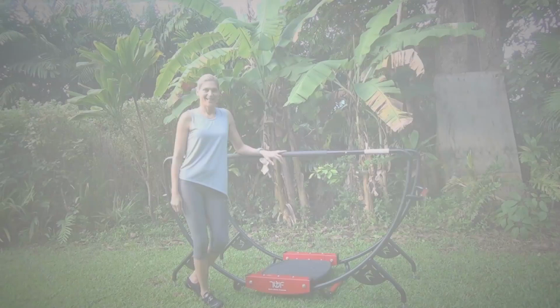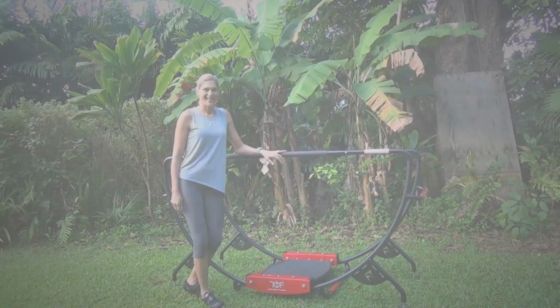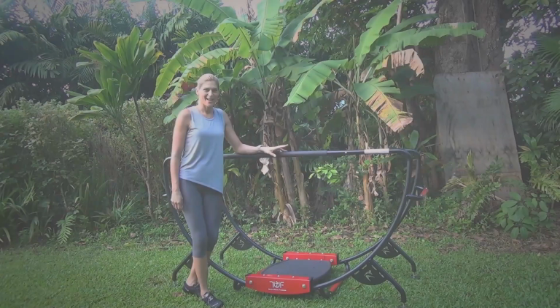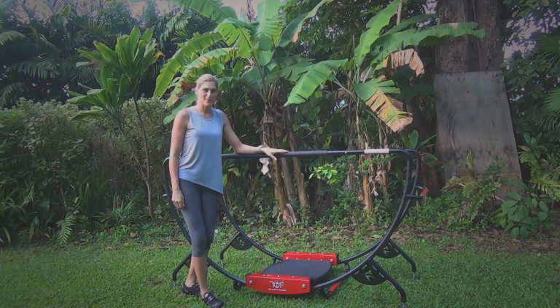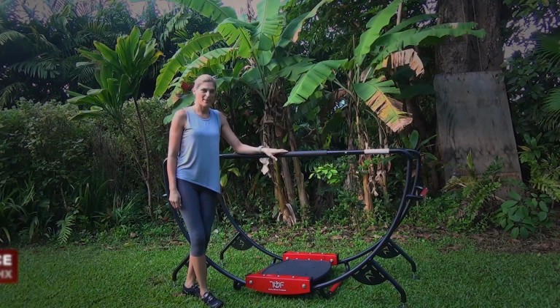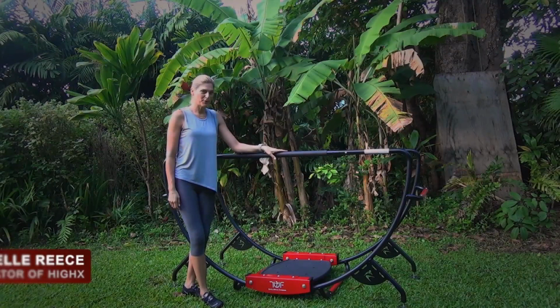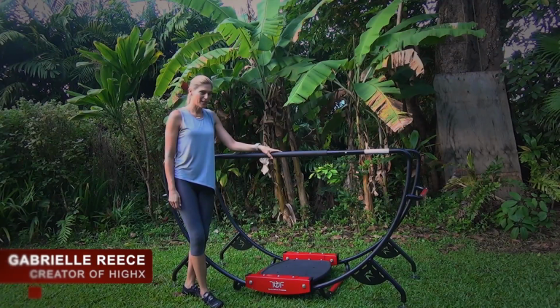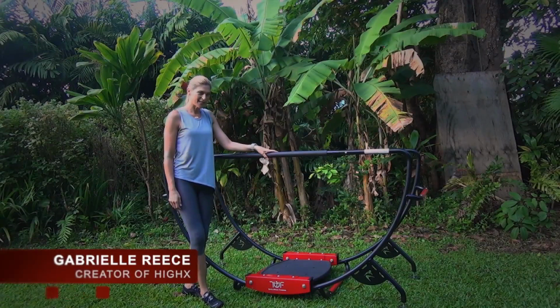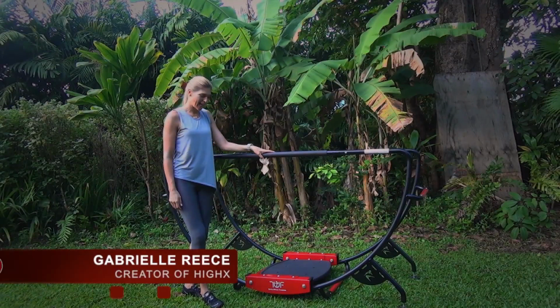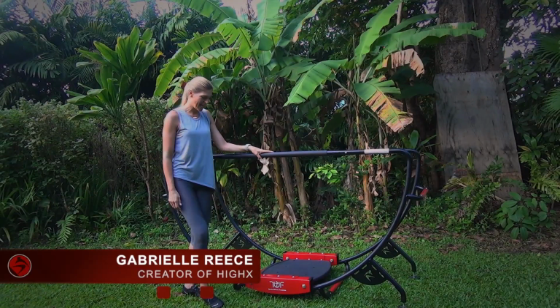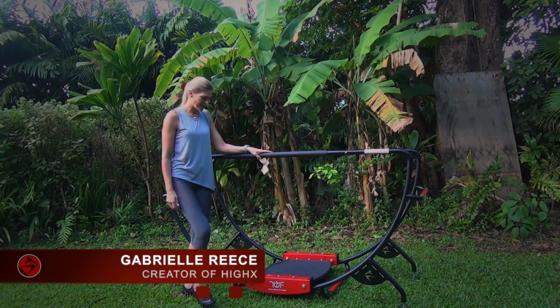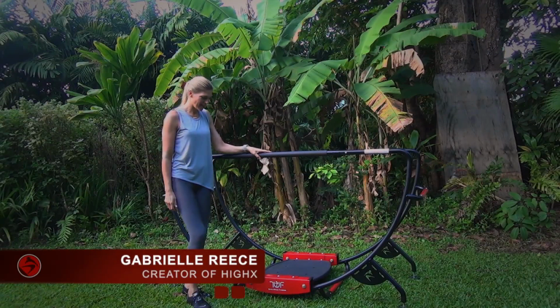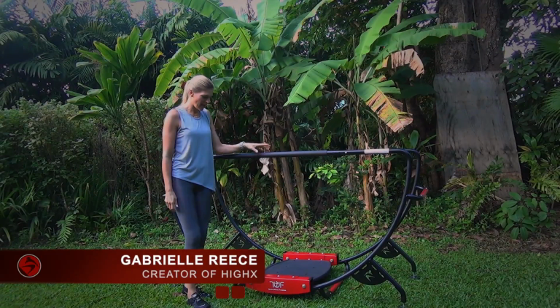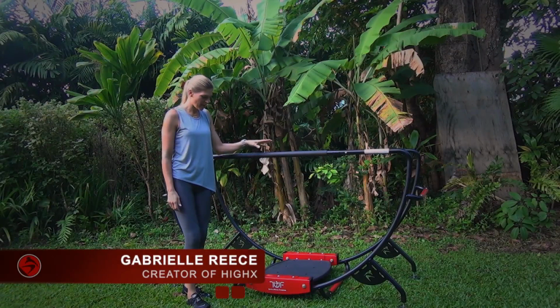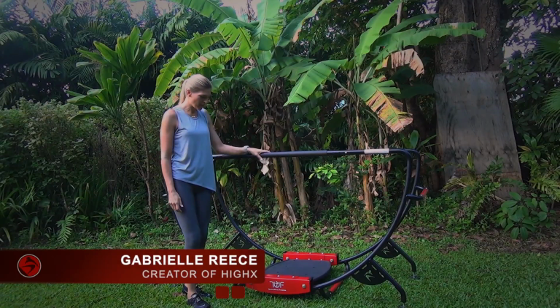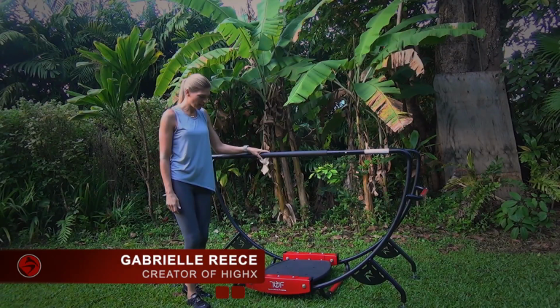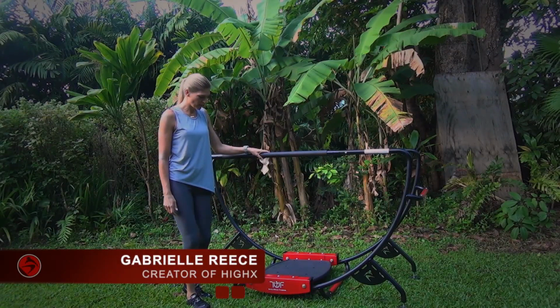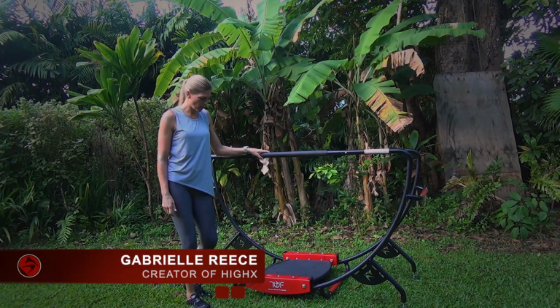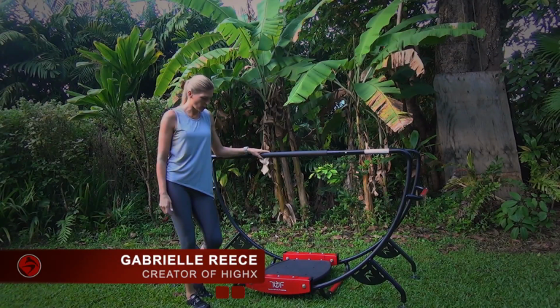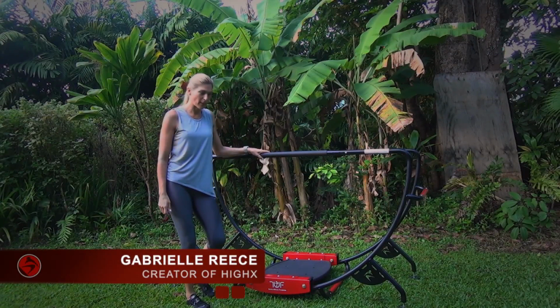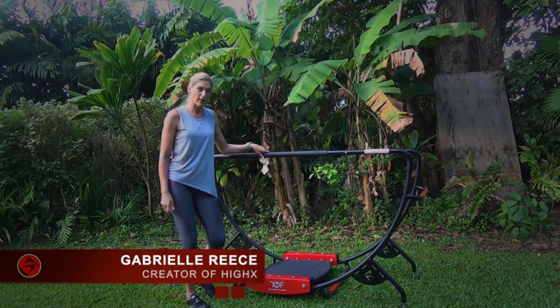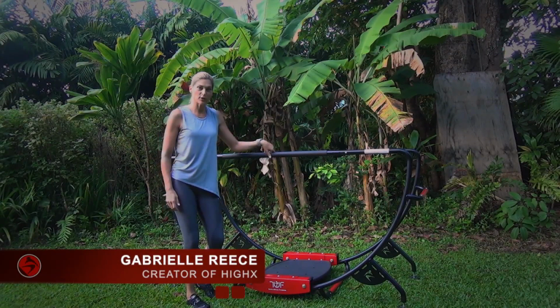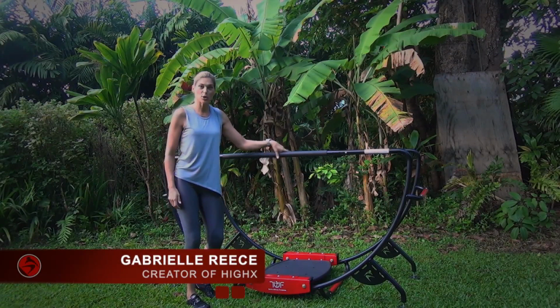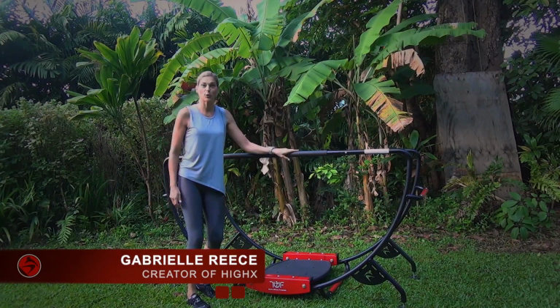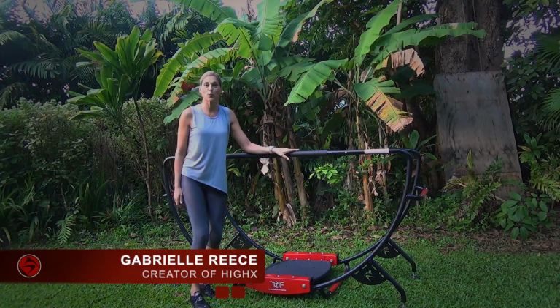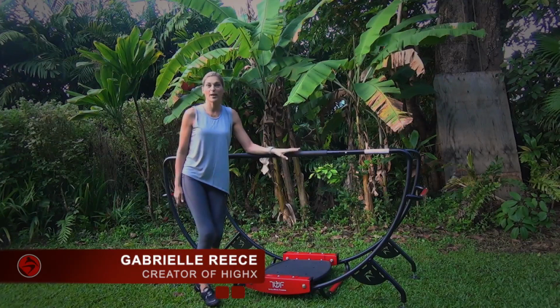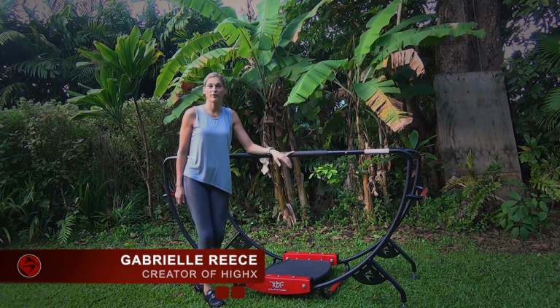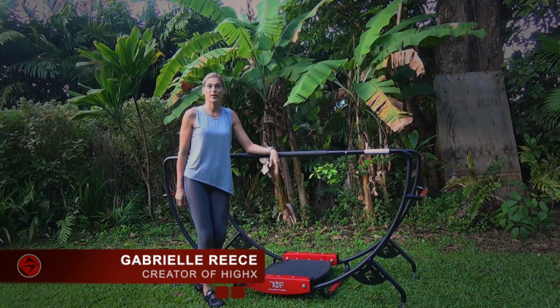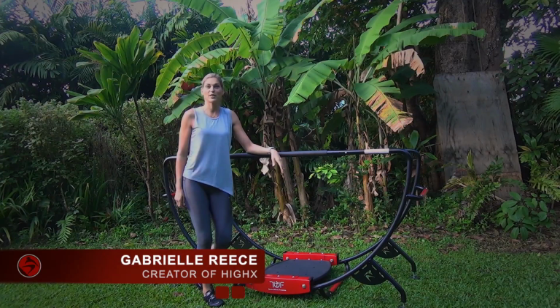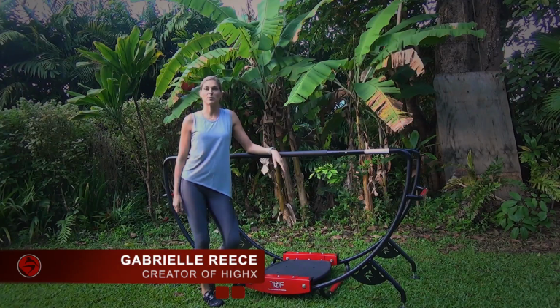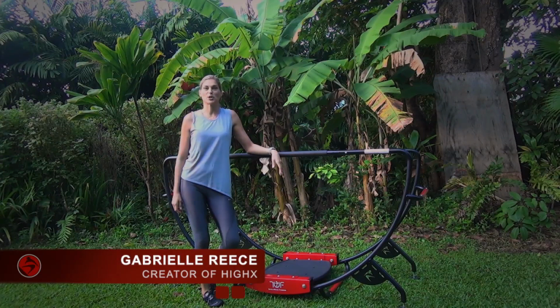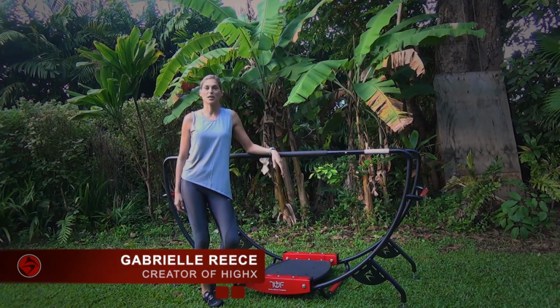Hi, I'm Gabby Reese, and I am here to talk about the Total Wave Fitness Machine.